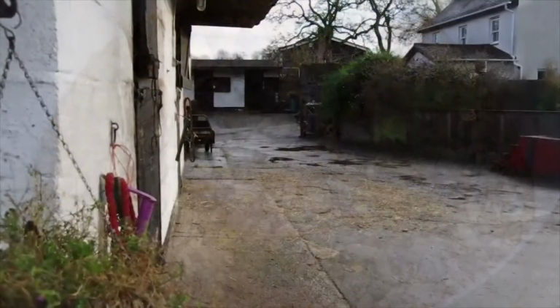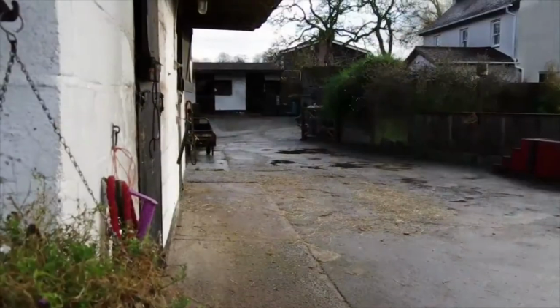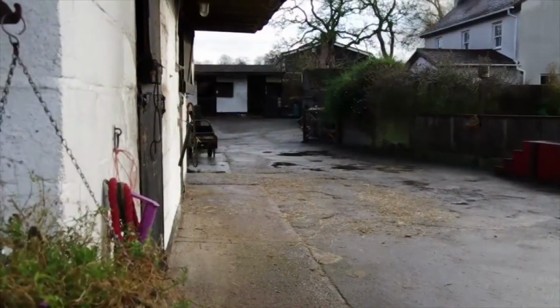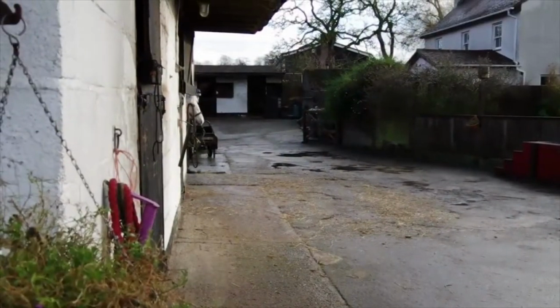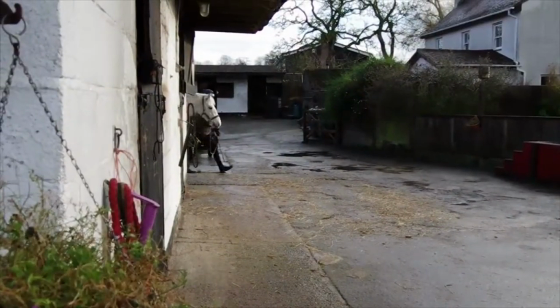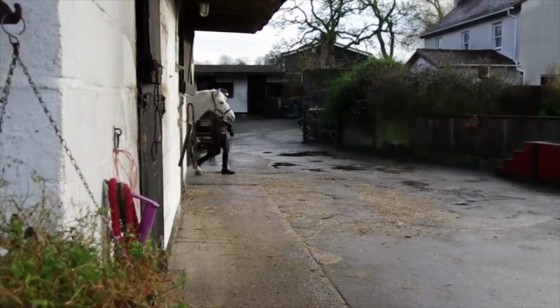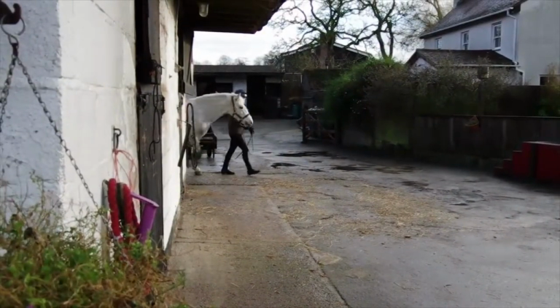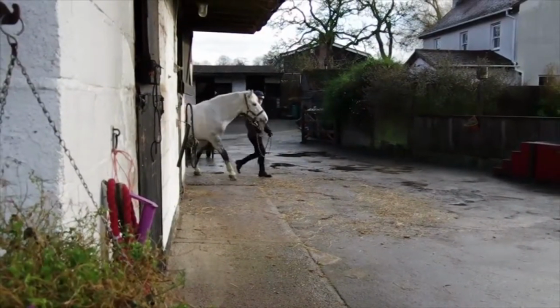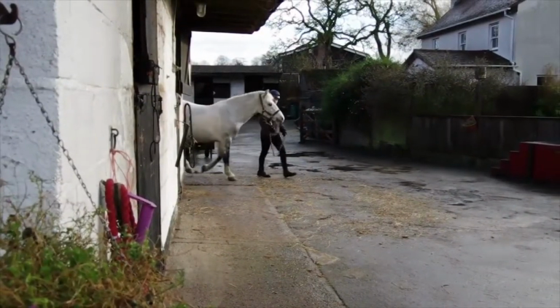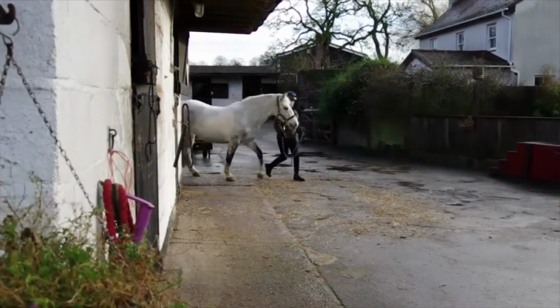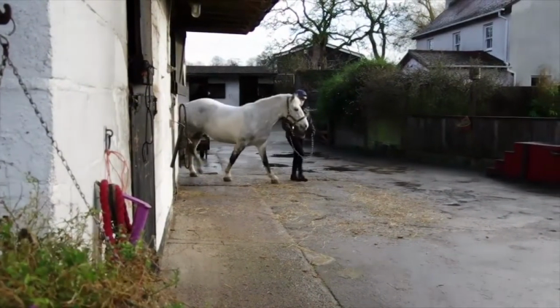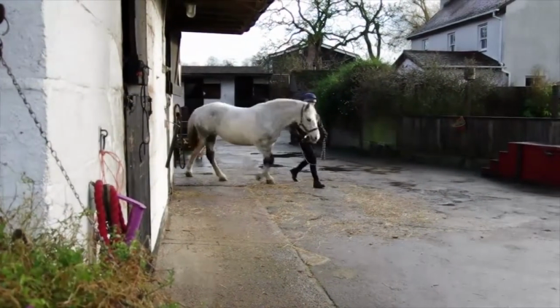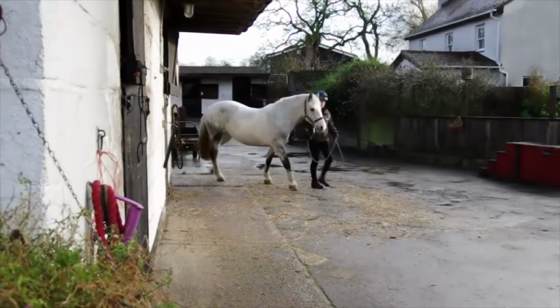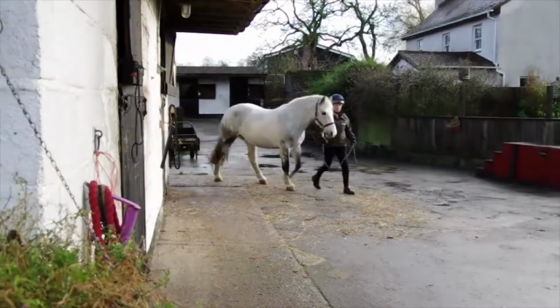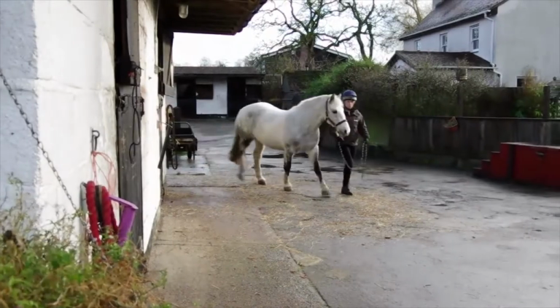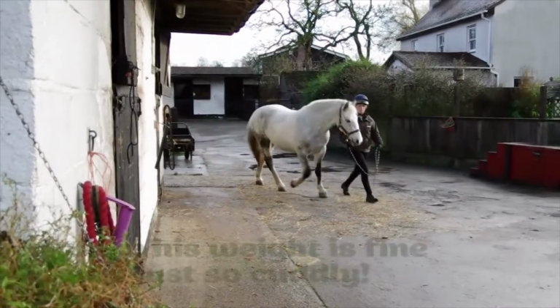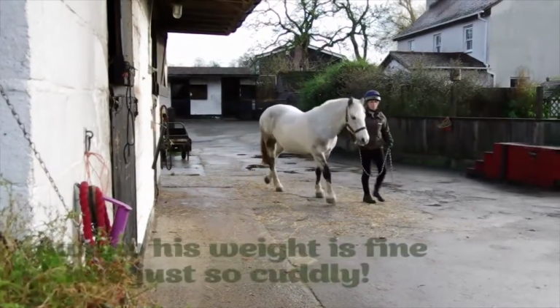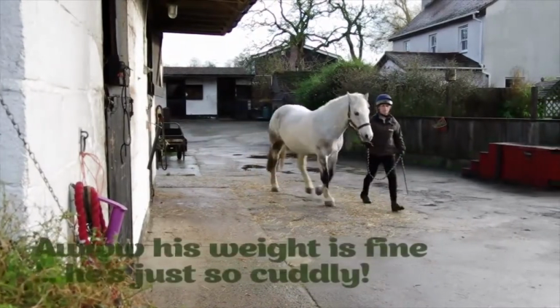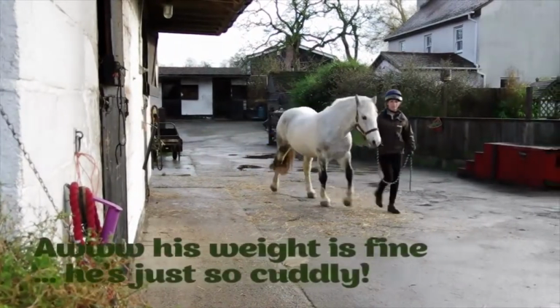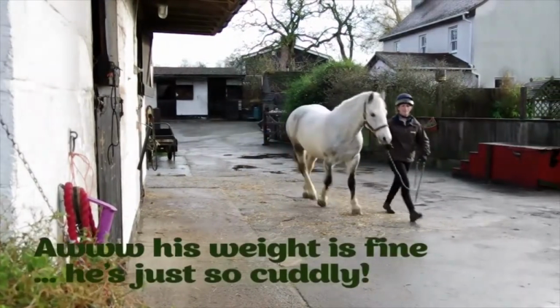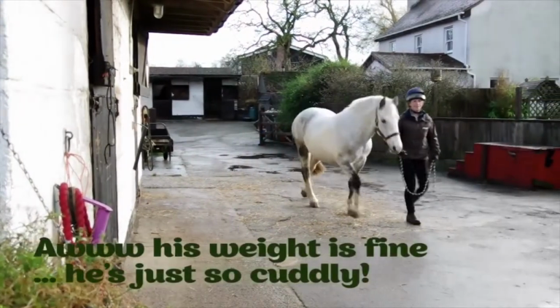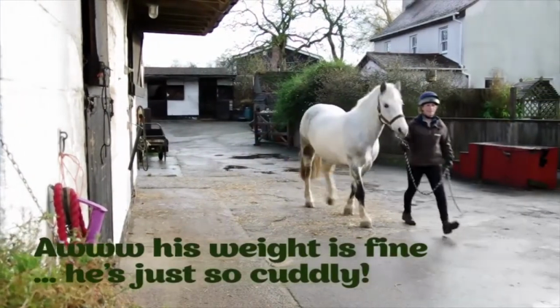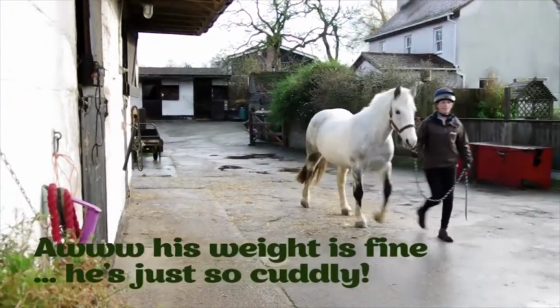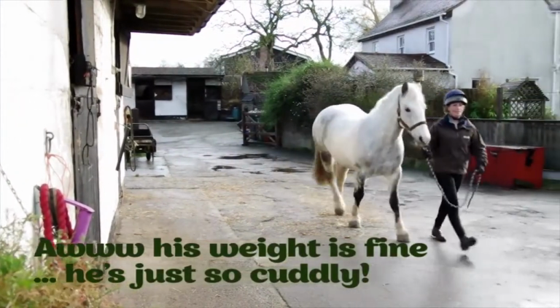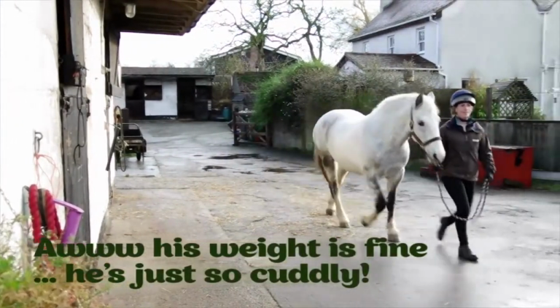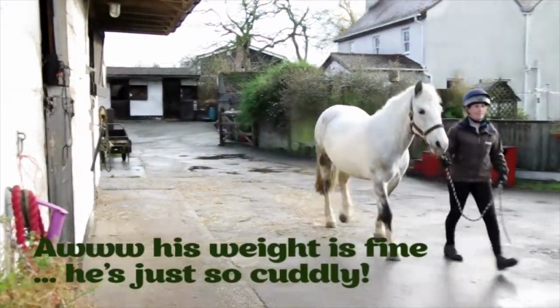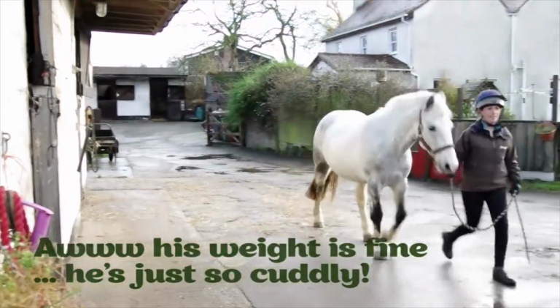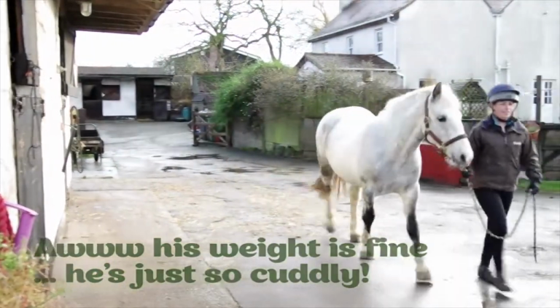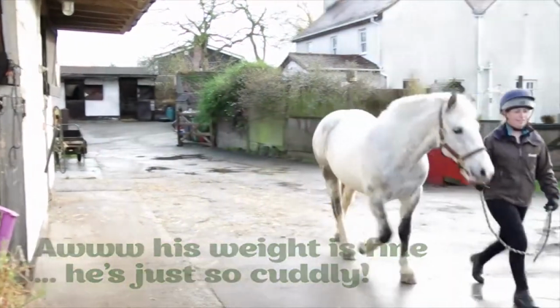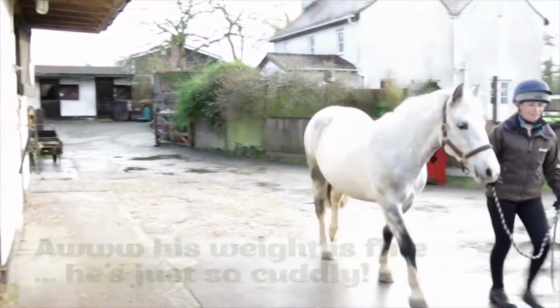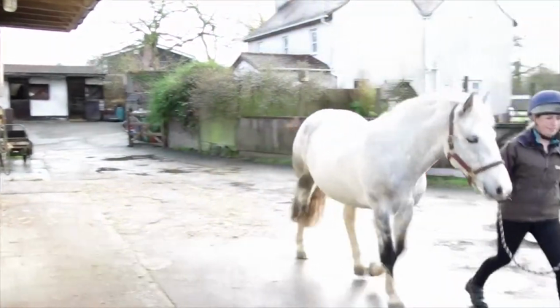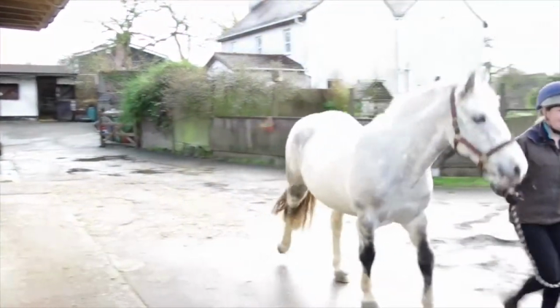There is also increasing evidence that horse owners underestimate their horse's body condition score. Fat is becoming normal.